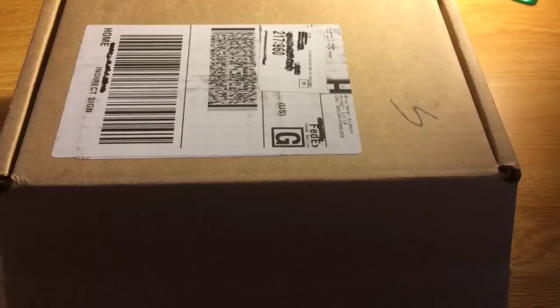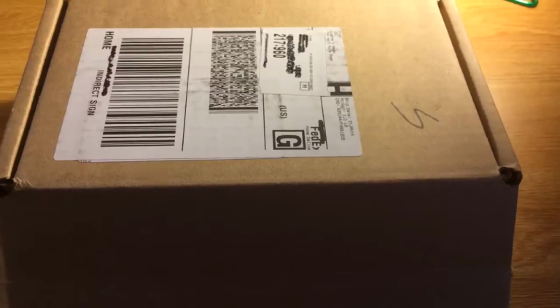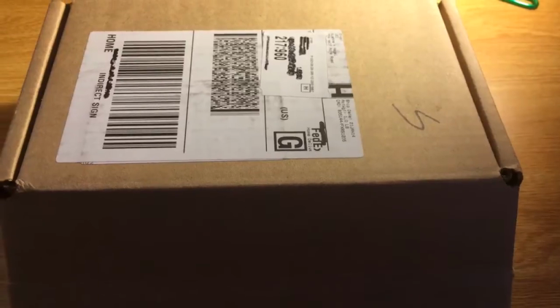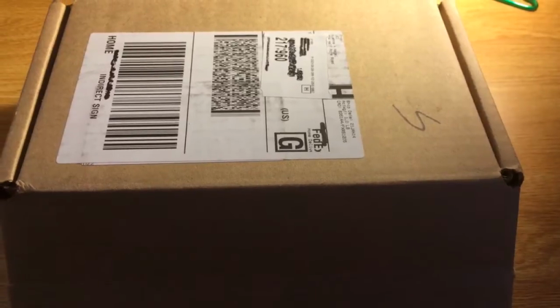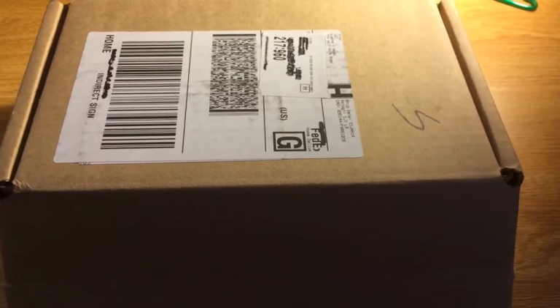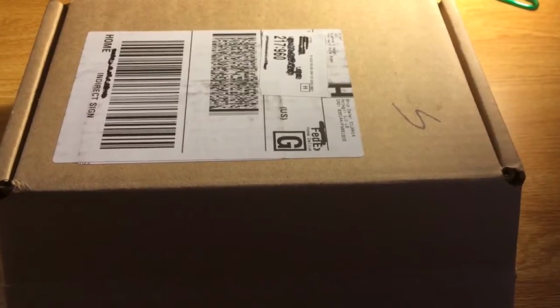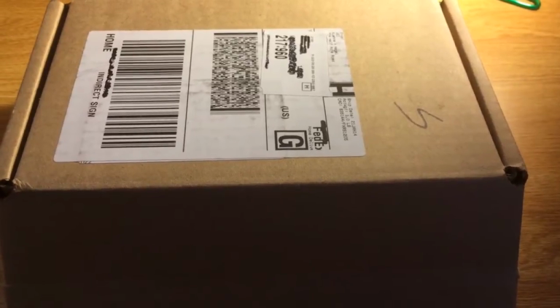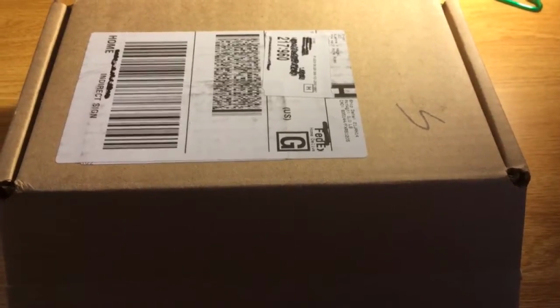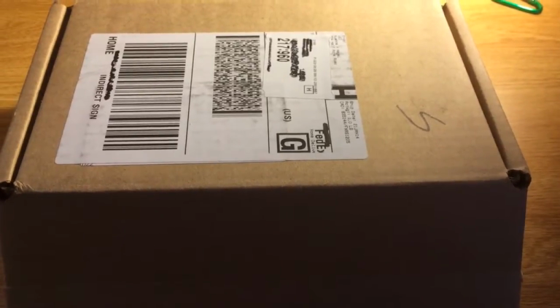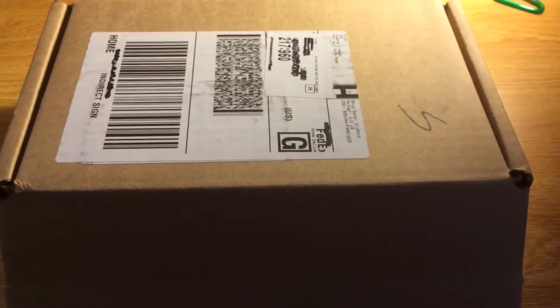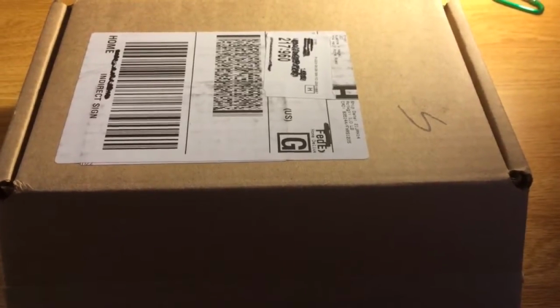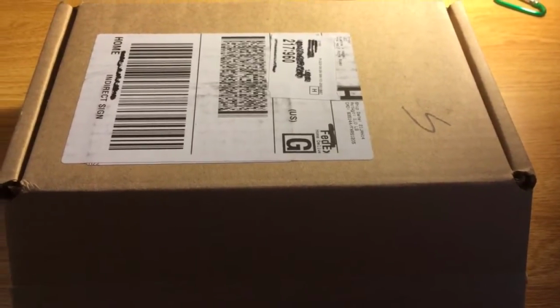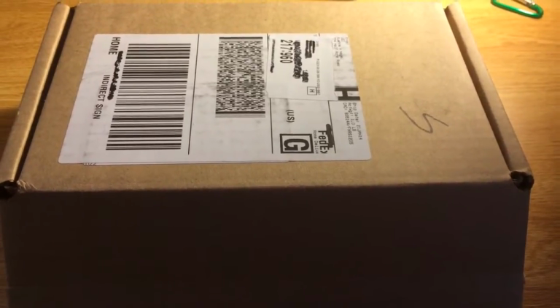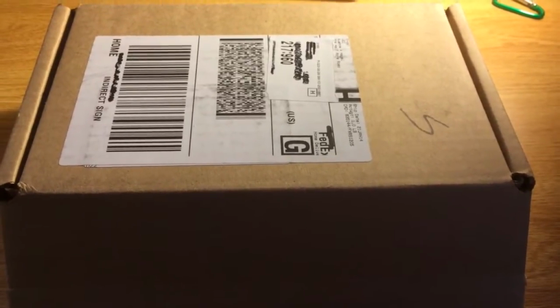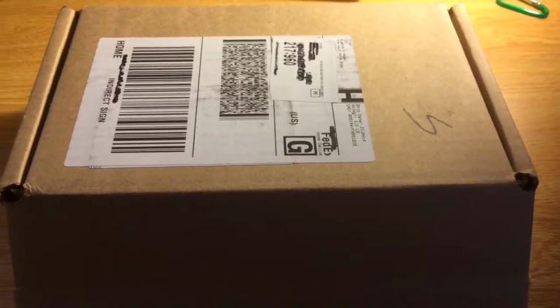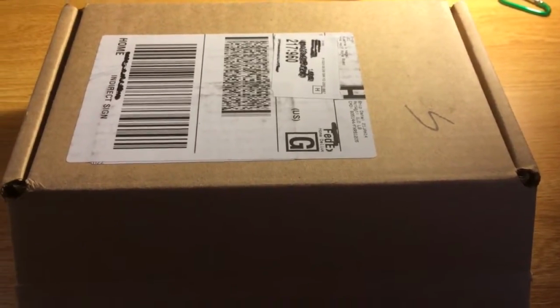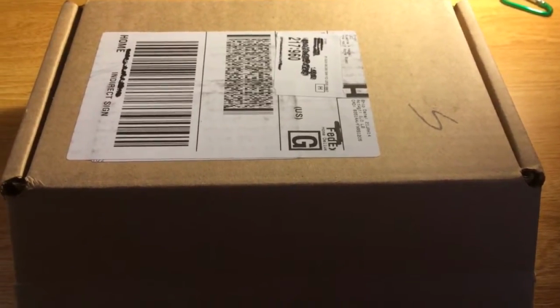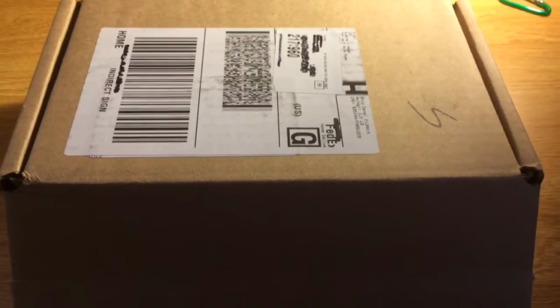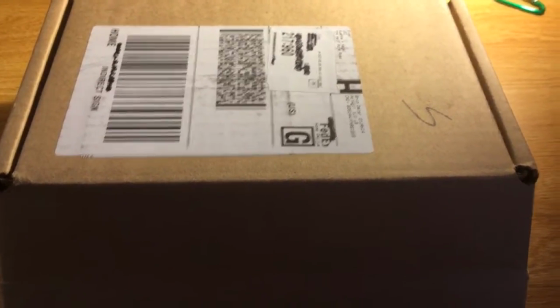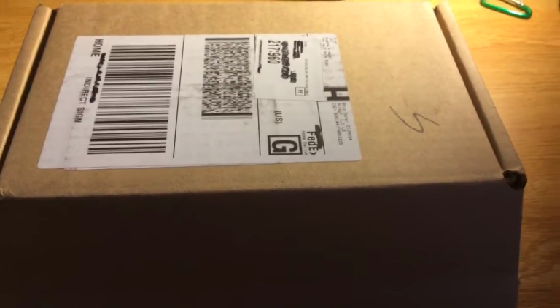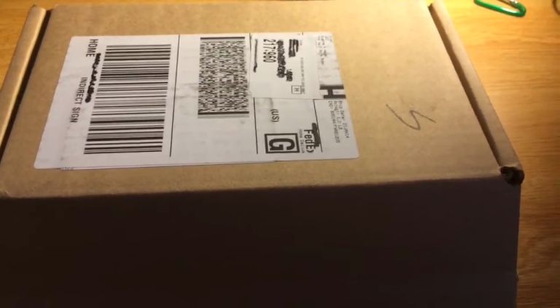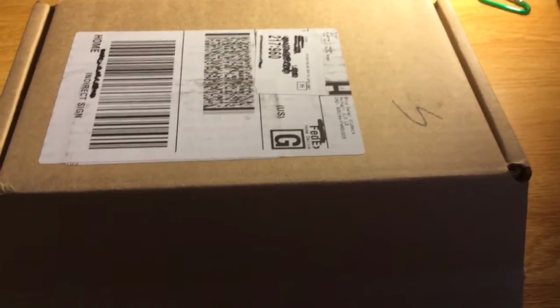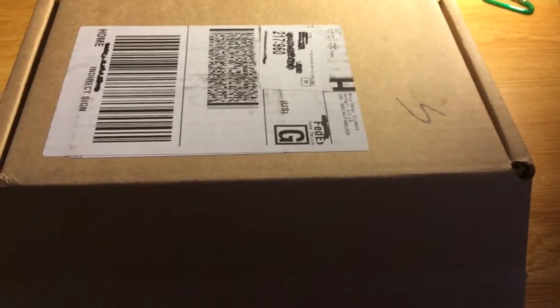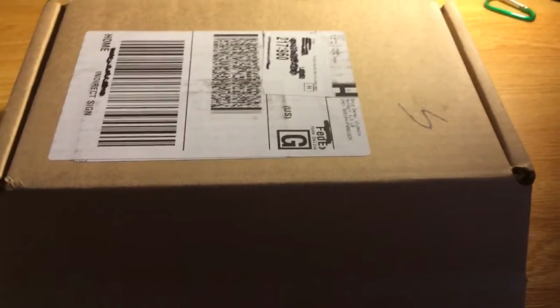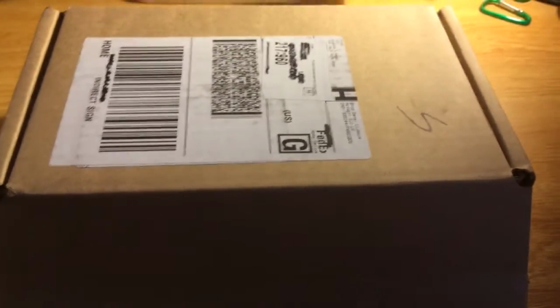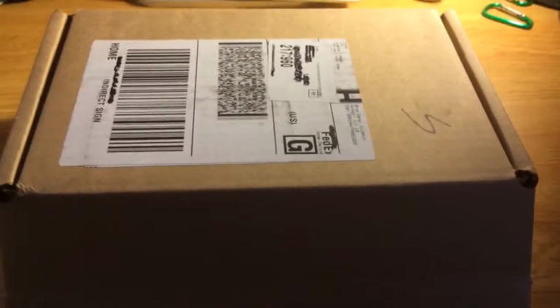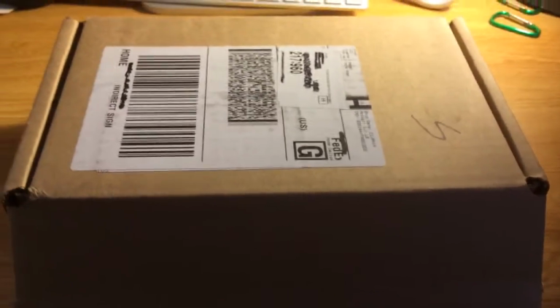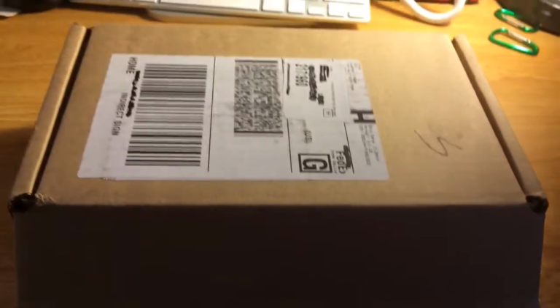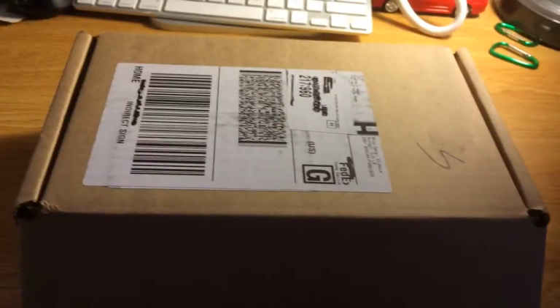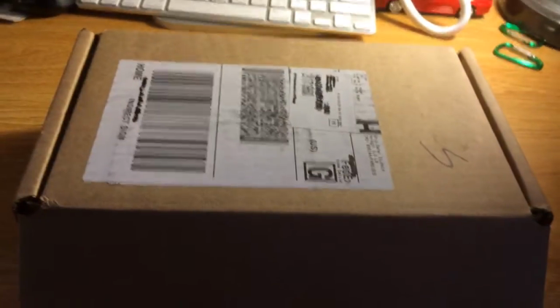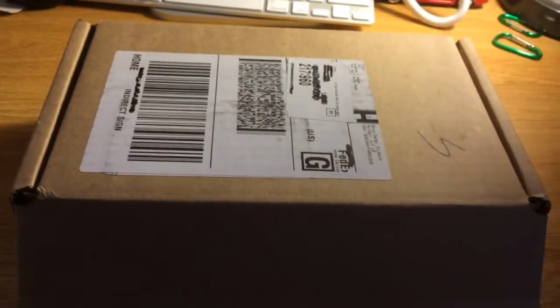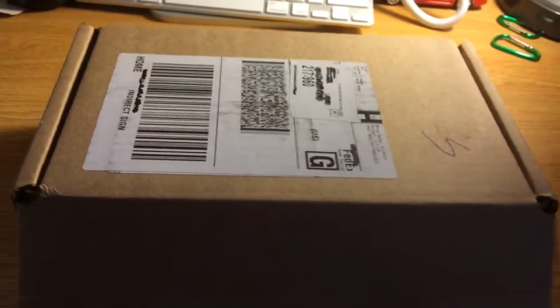Hey, what's up YouTube? Greg here. I'm going to do a little unboxing of my new Louis Vuitton bracelet.